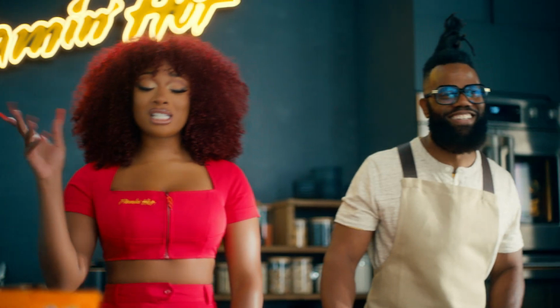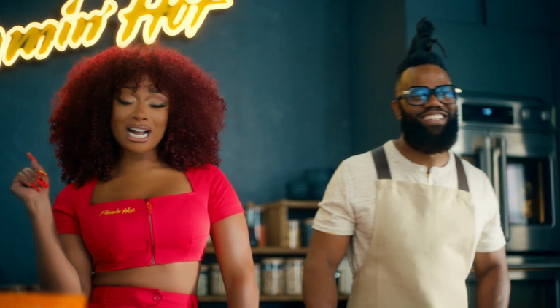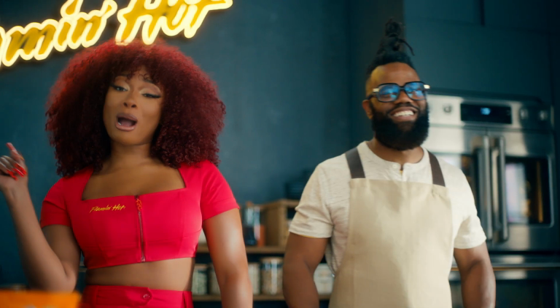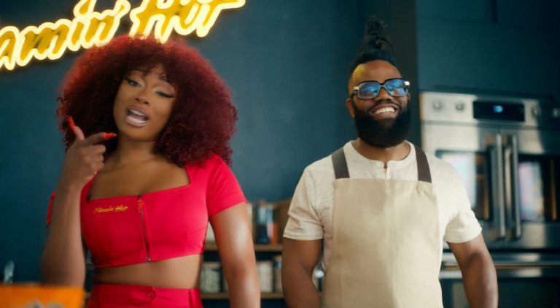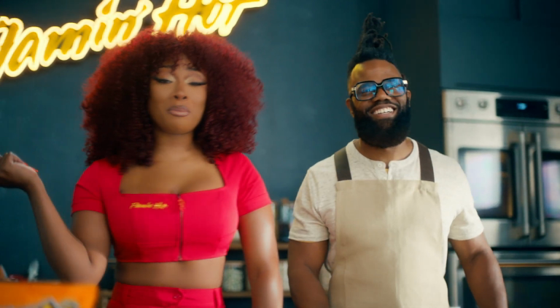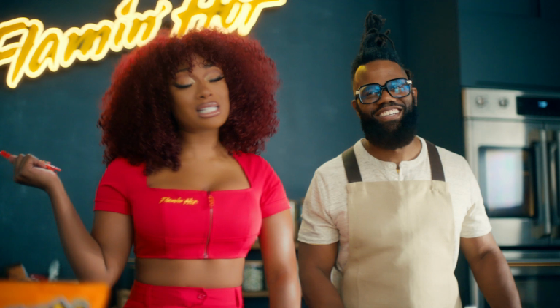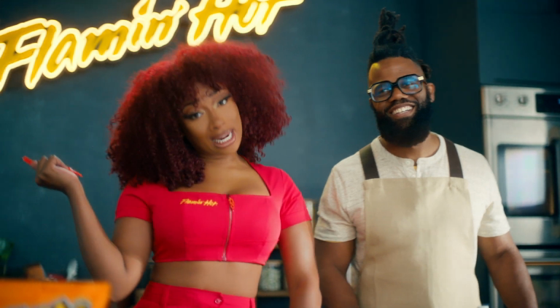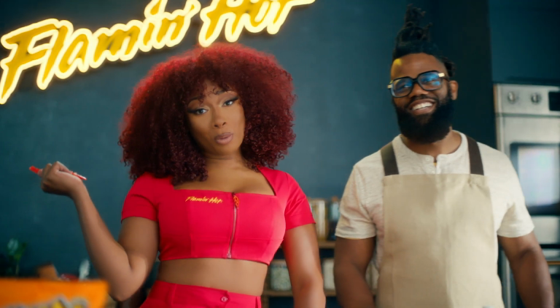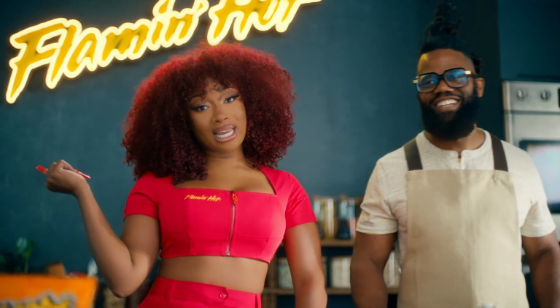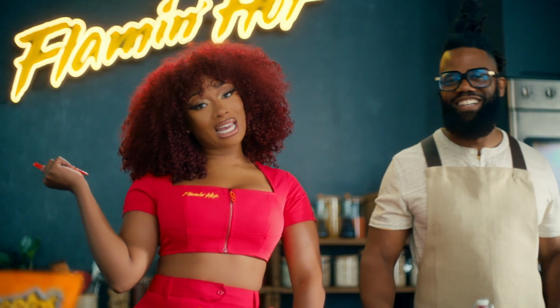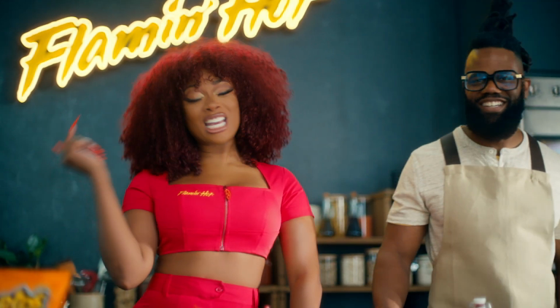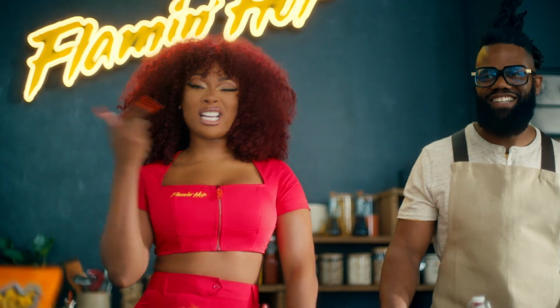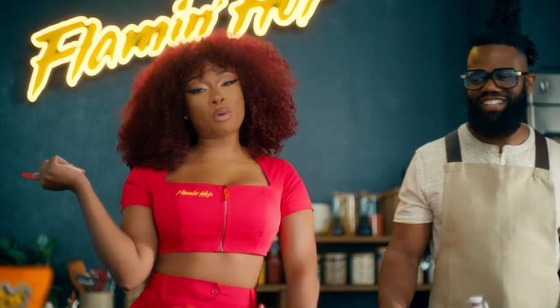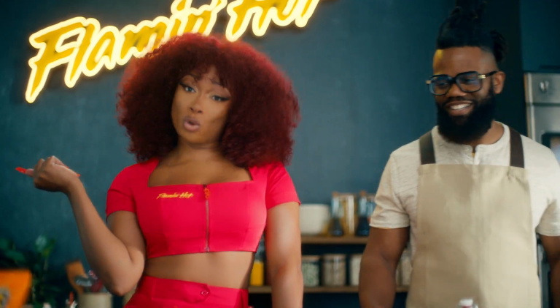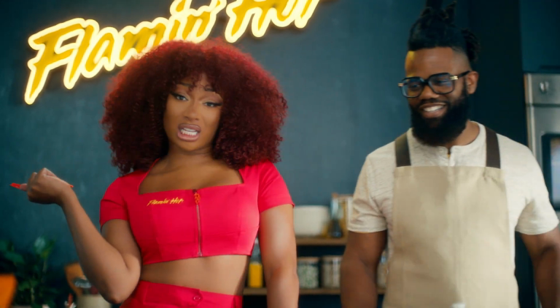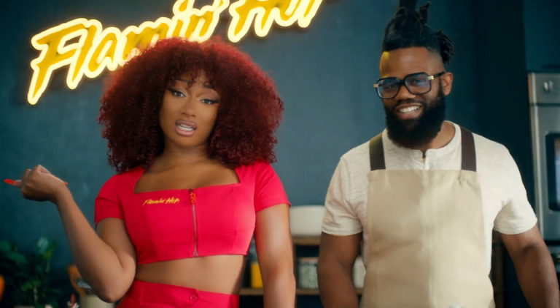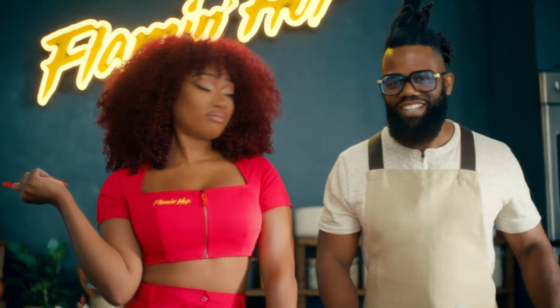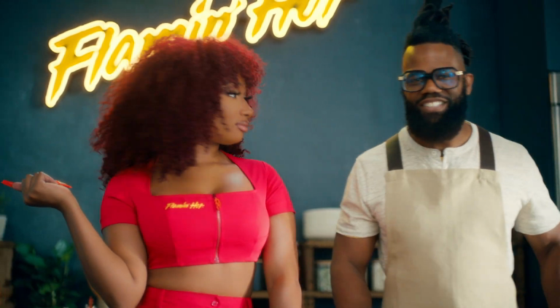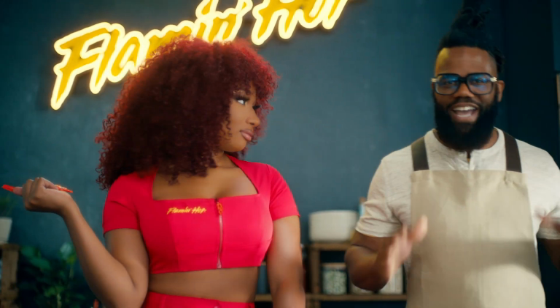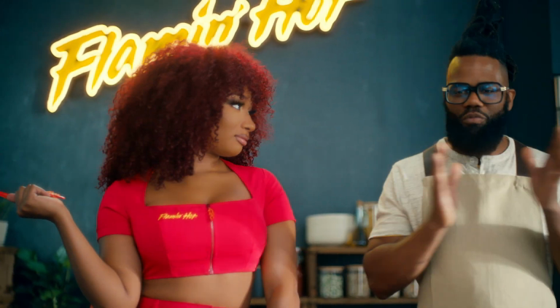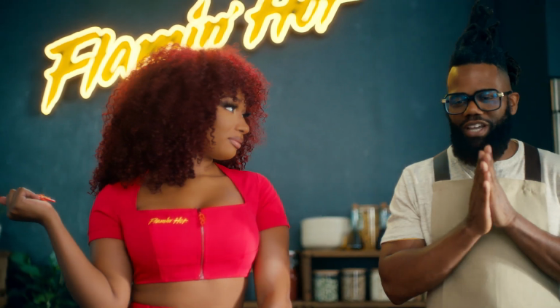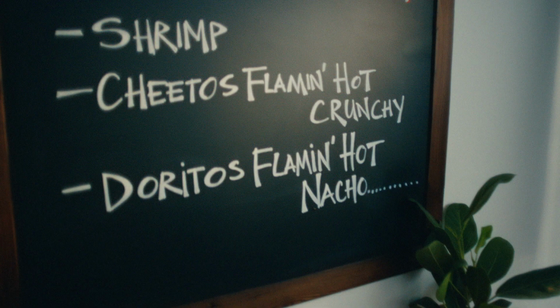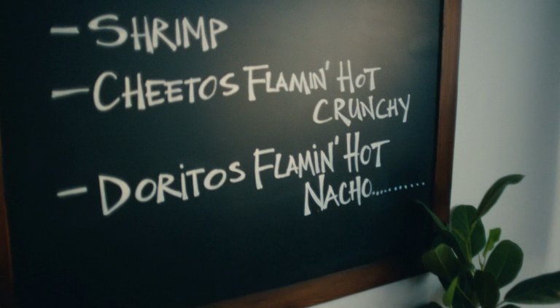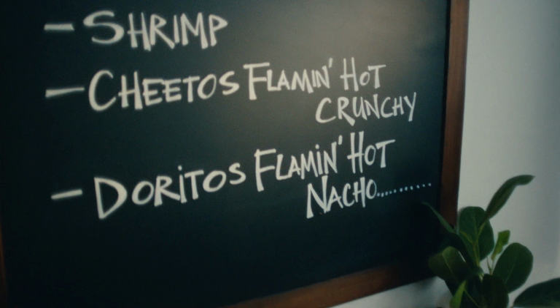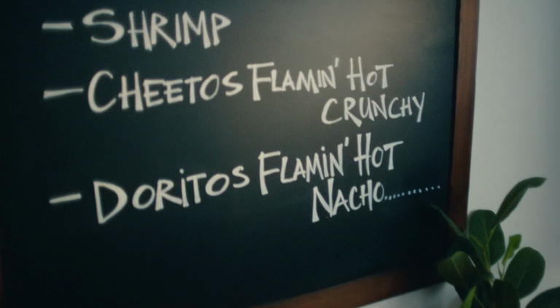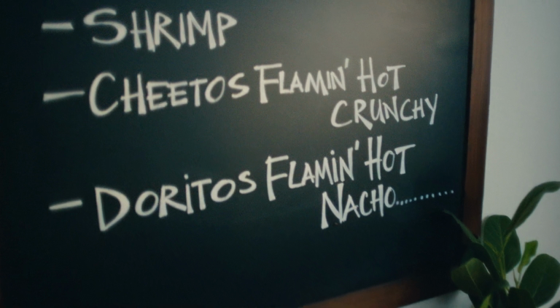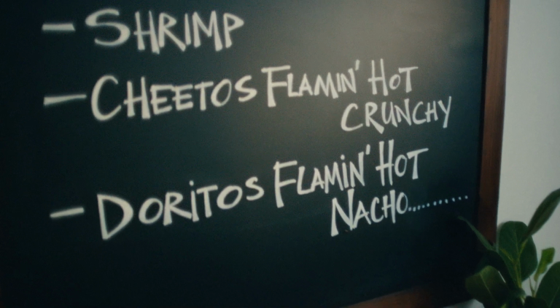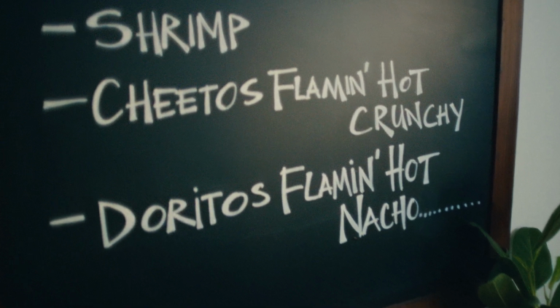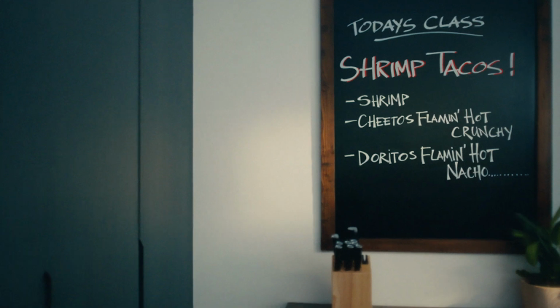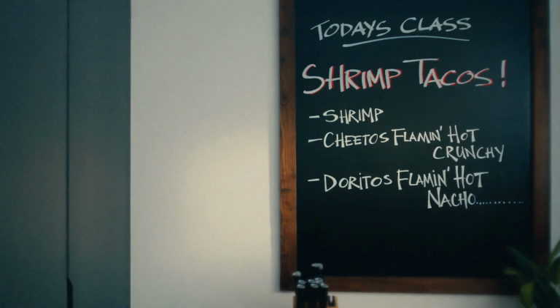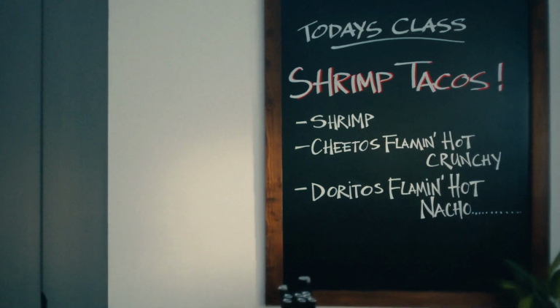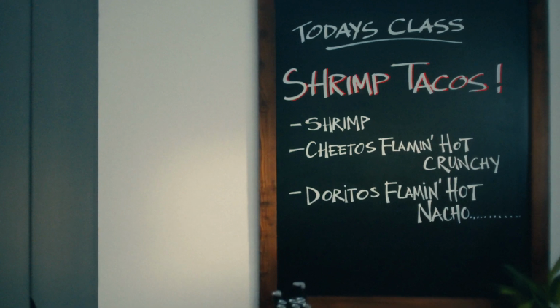Today, I got my right-hand man, Scotty, with me, and he's going to tell y'all what we're doing today. Today, we have got Flamin' Hot shrimp tacos.